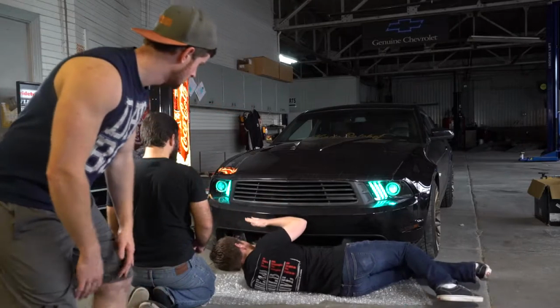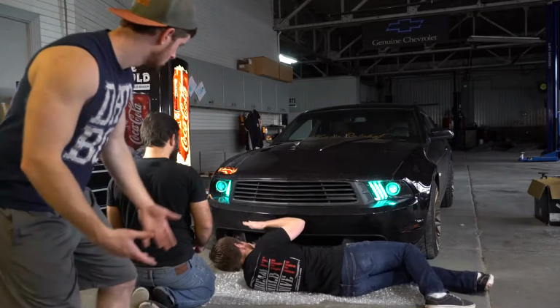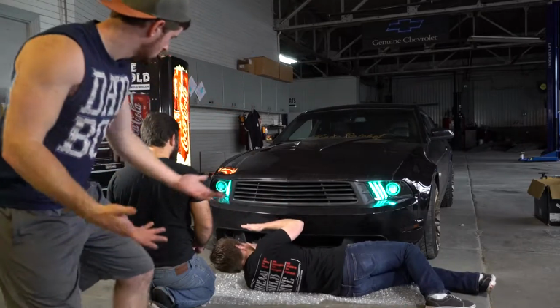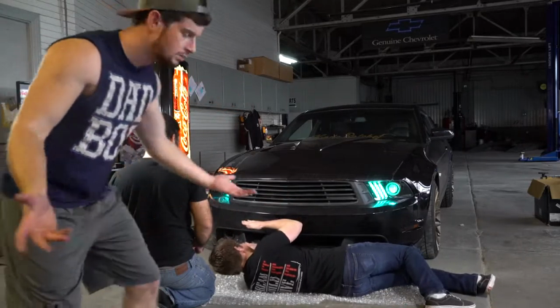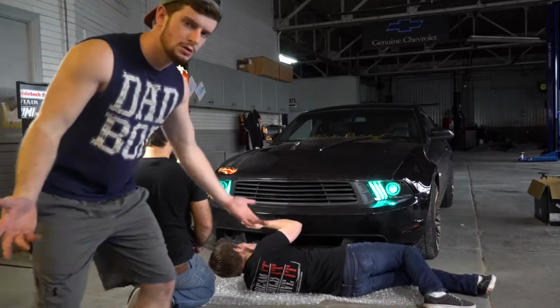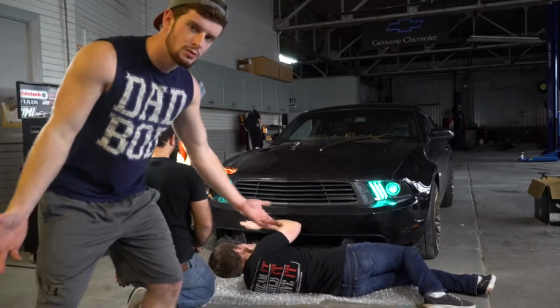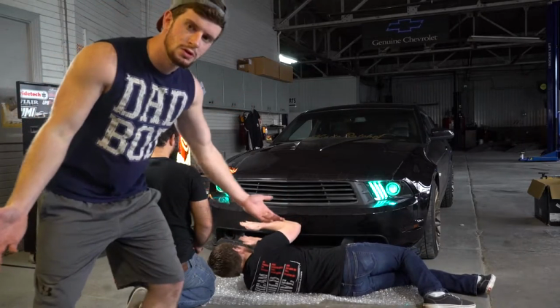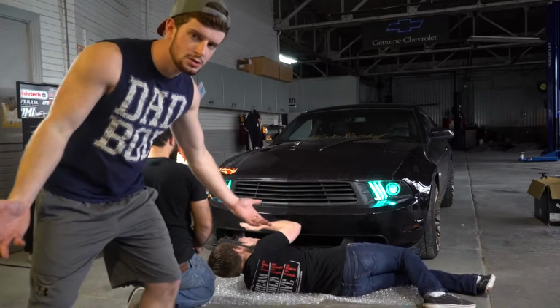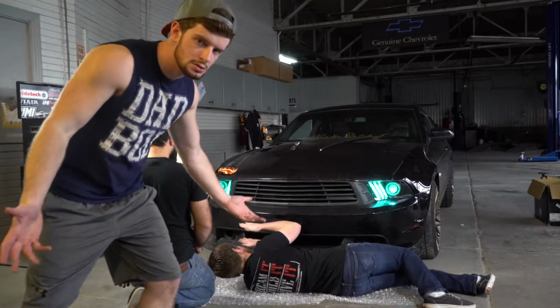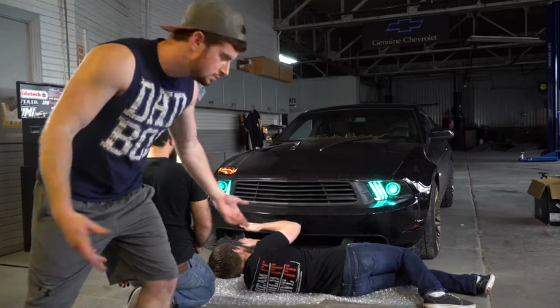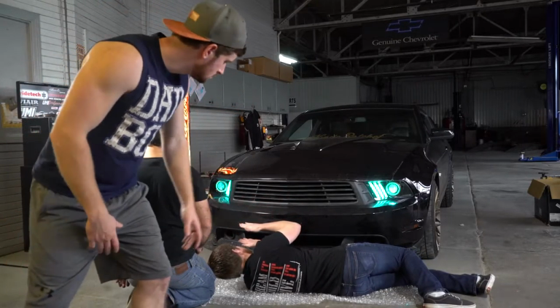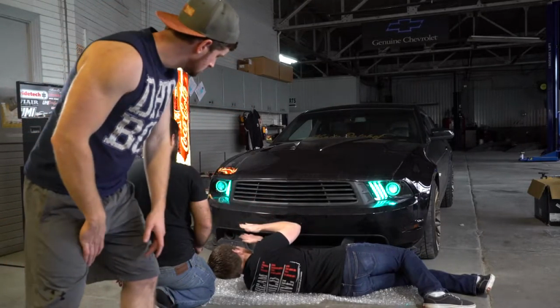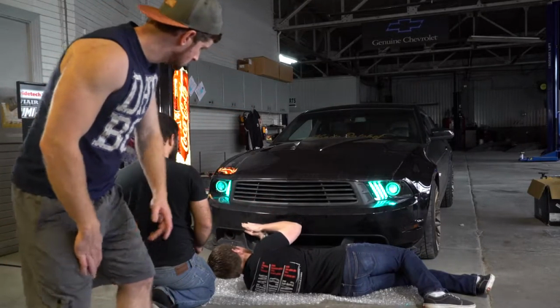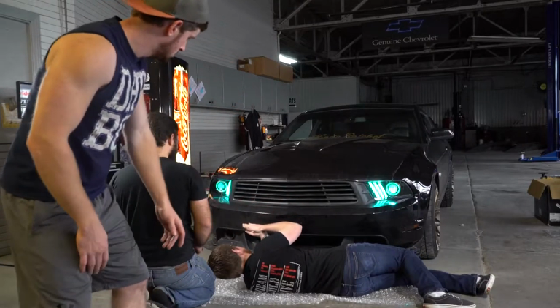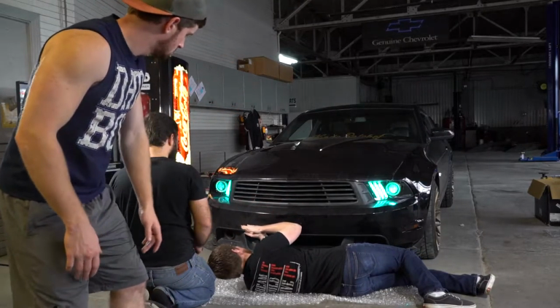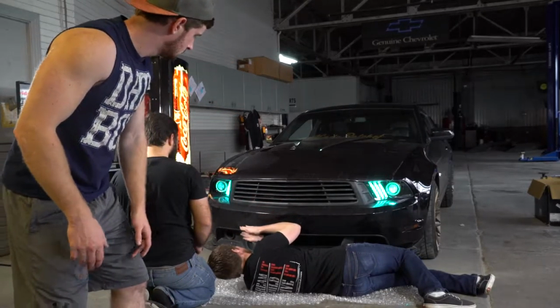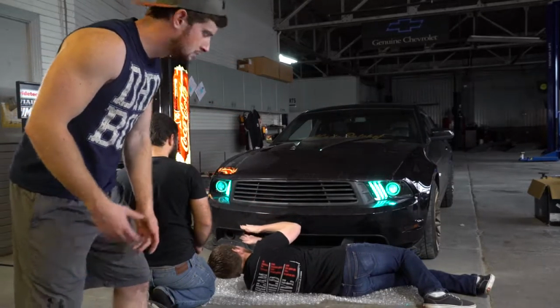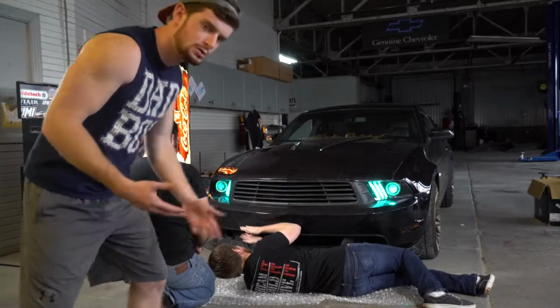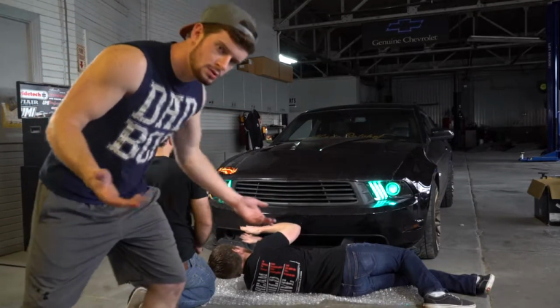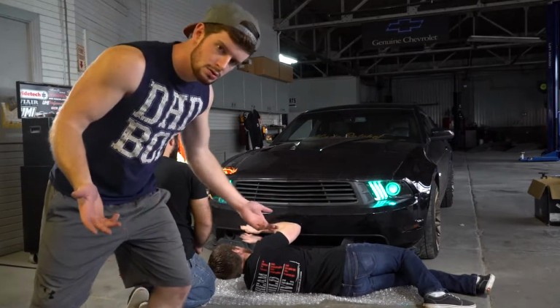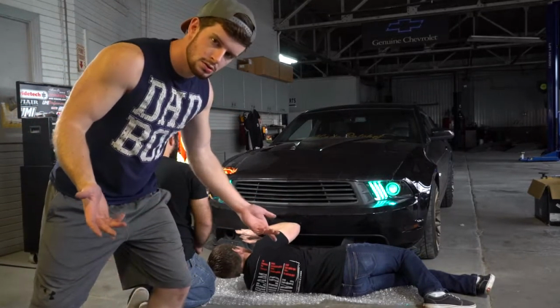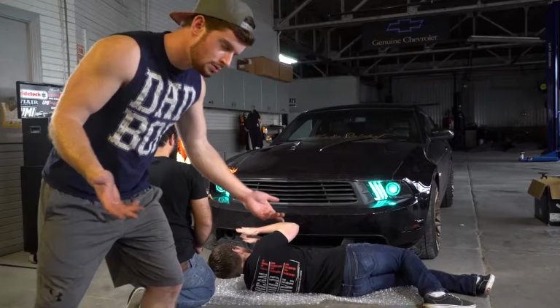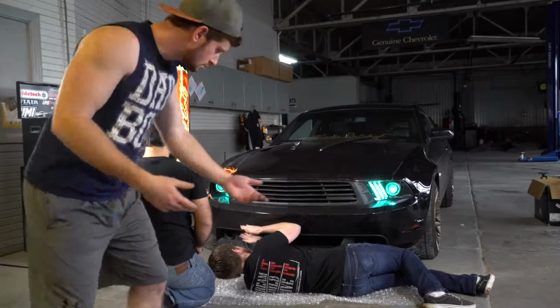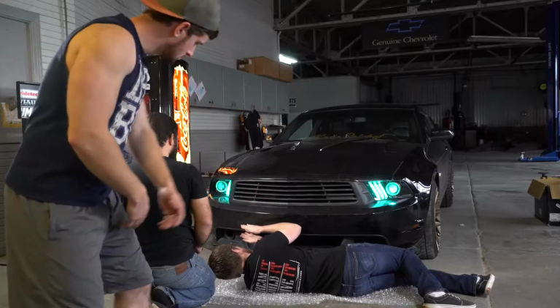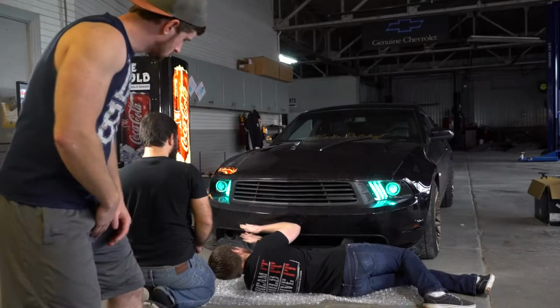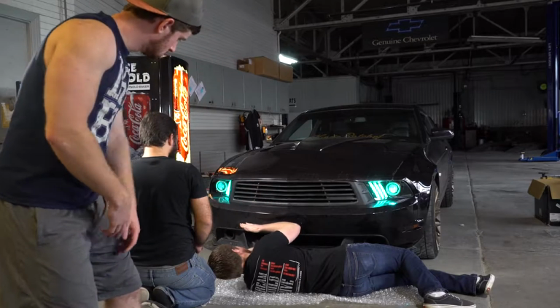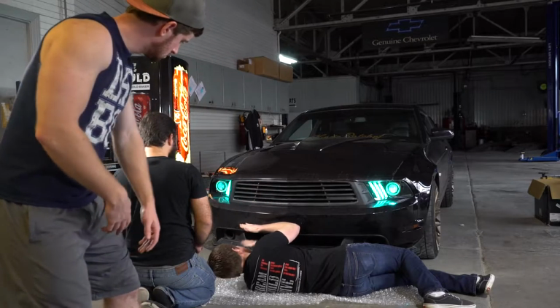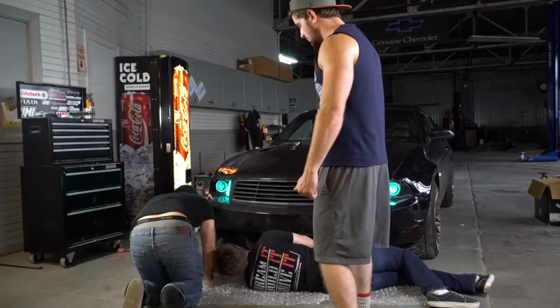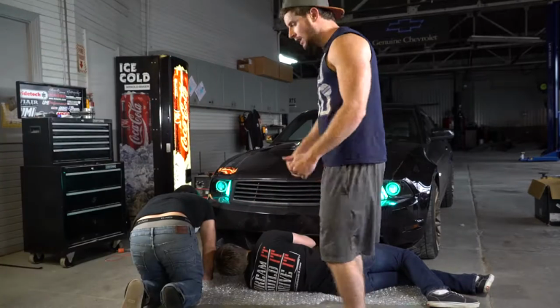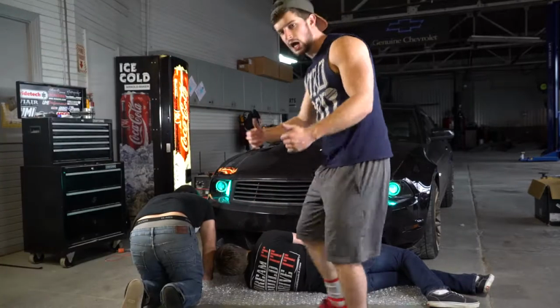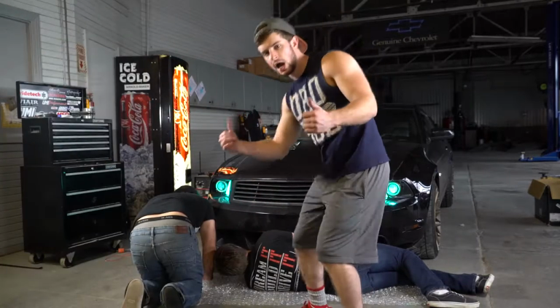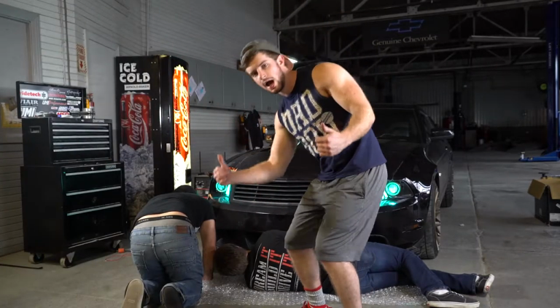If it's on top, you have to put it here — you have to put it on top right now. Yeah, put it on top.